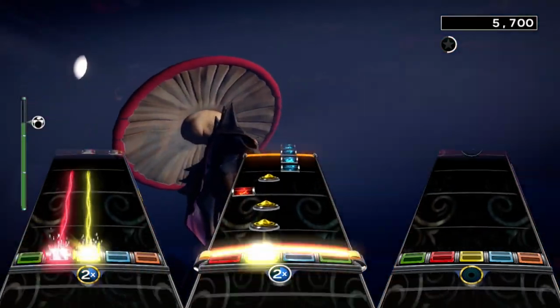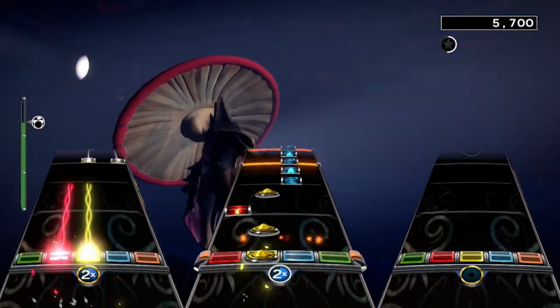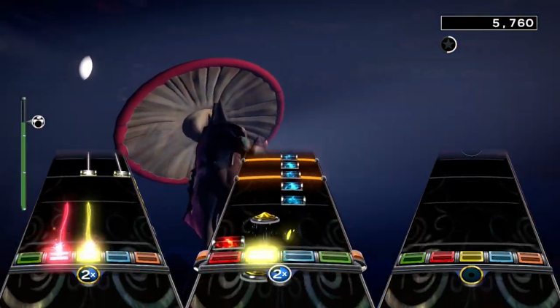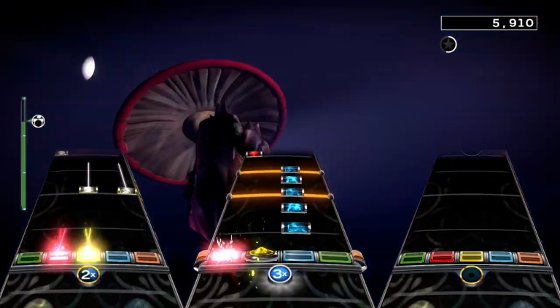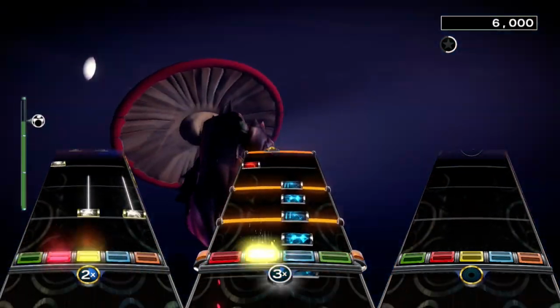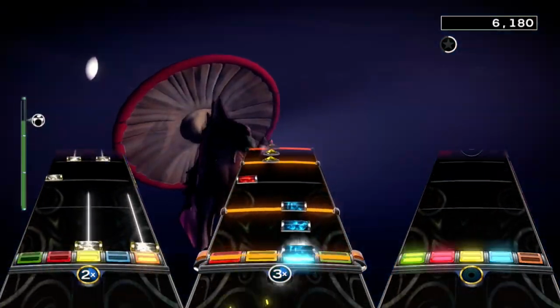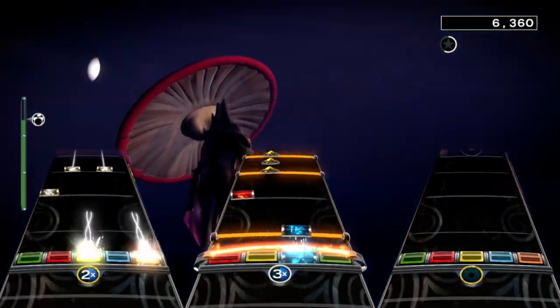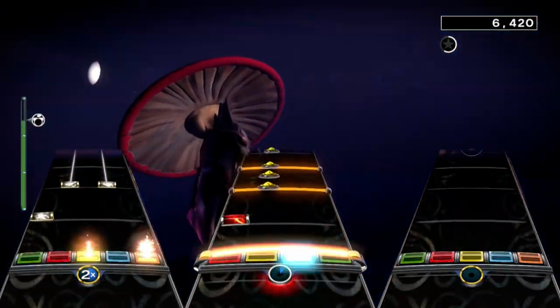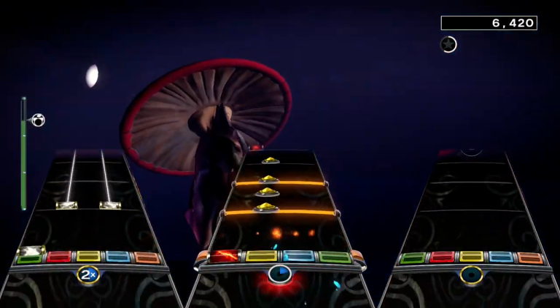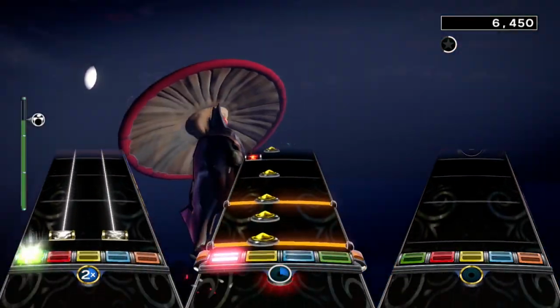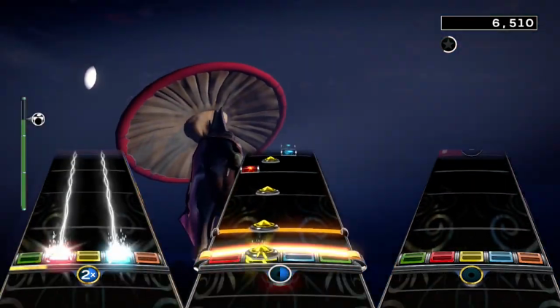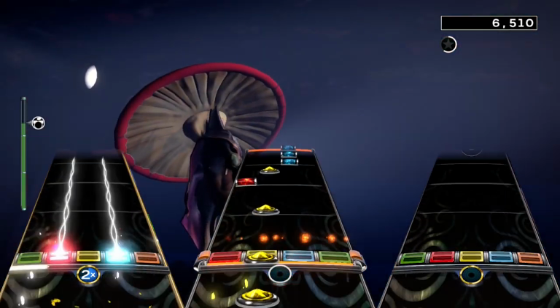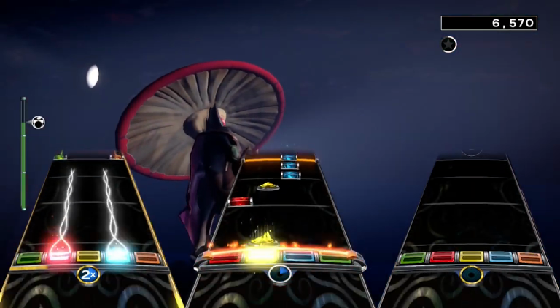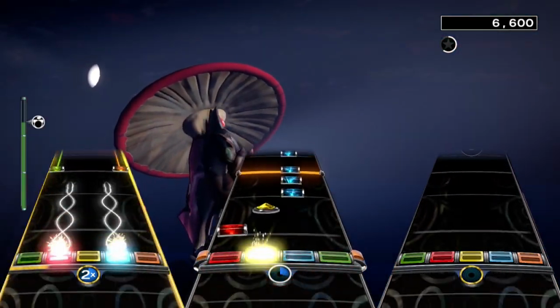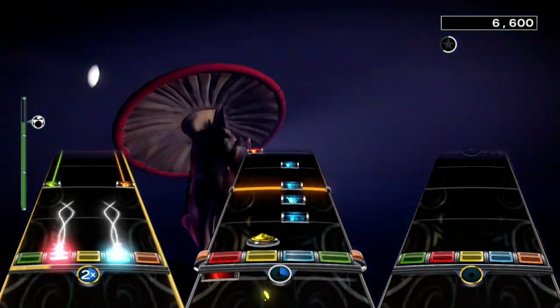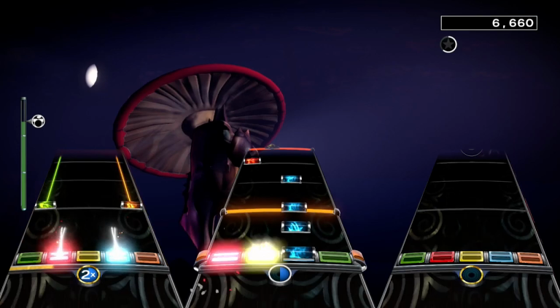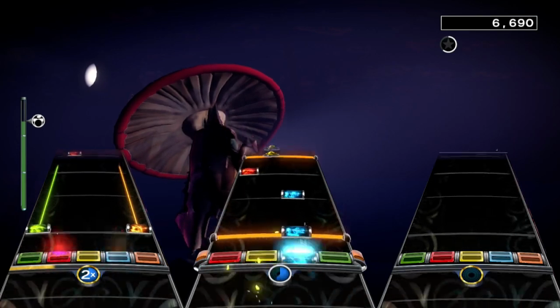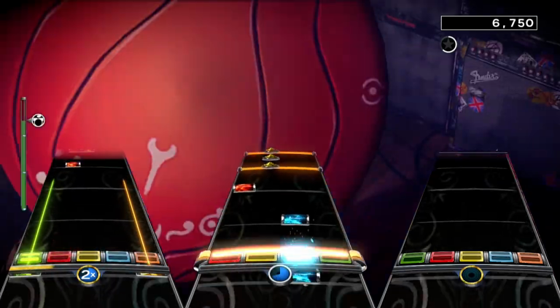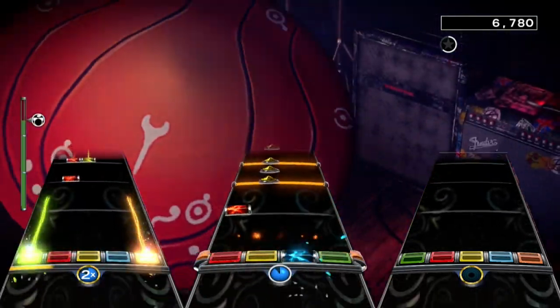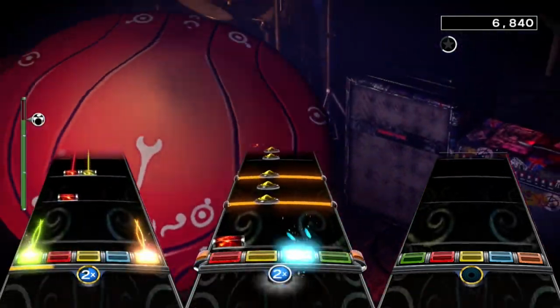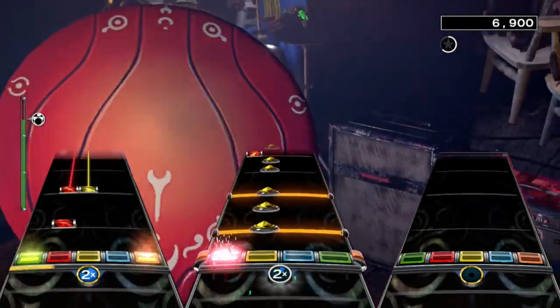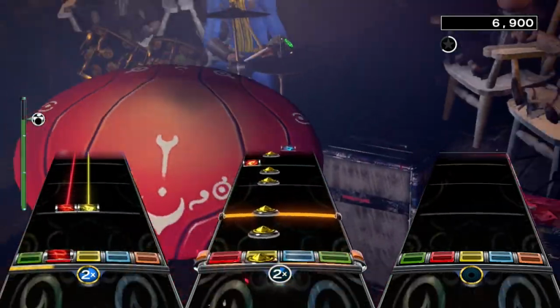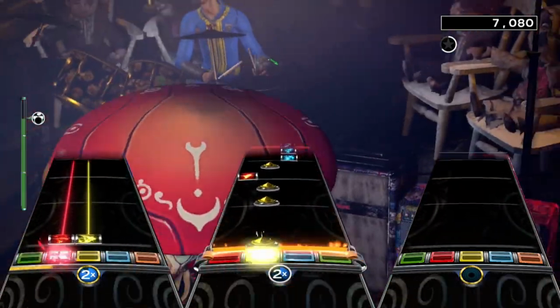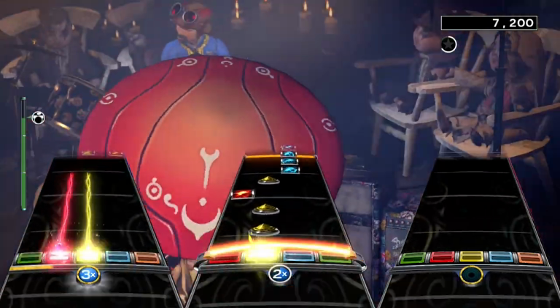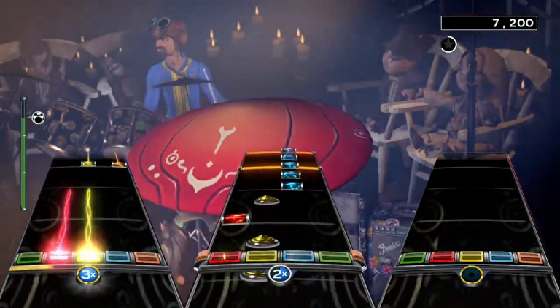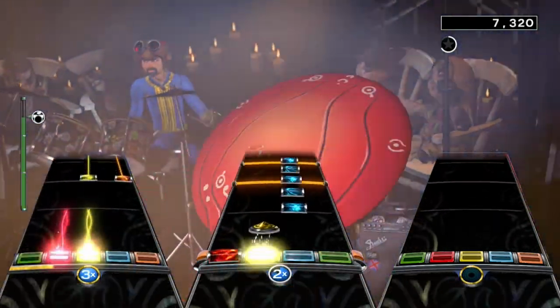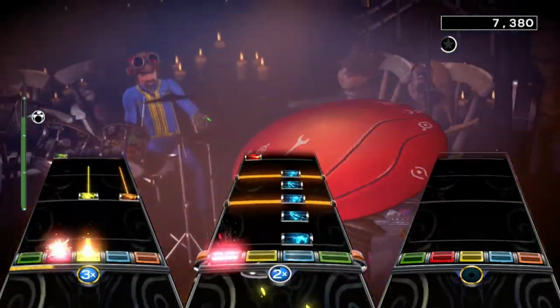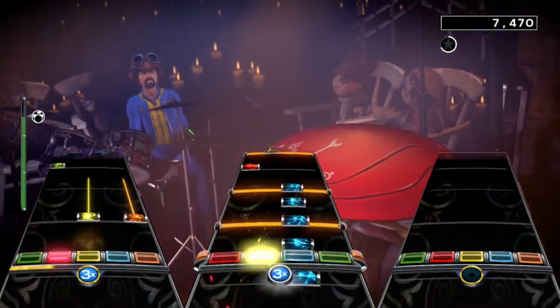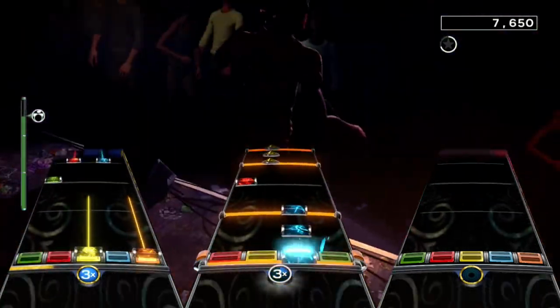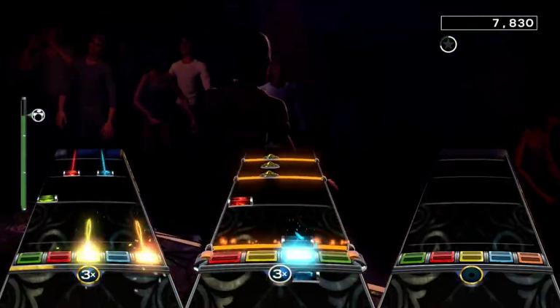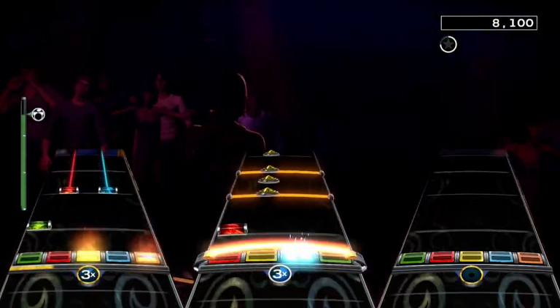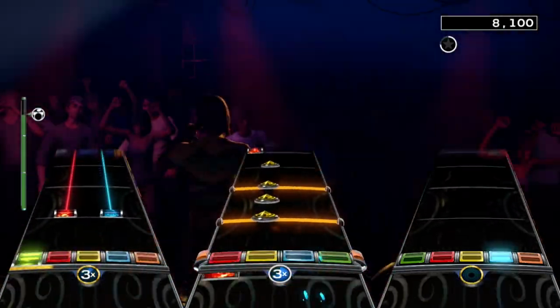No, this song is not using proper stems either, which means we are 0 out of 3 for proper stems this week. I guess the masters are unobtainable or something.